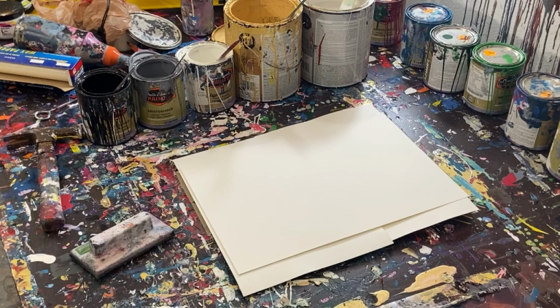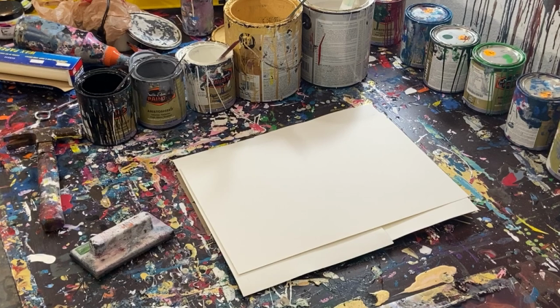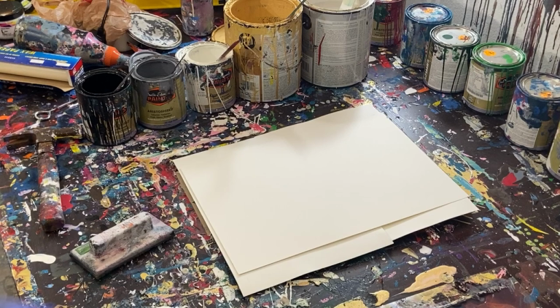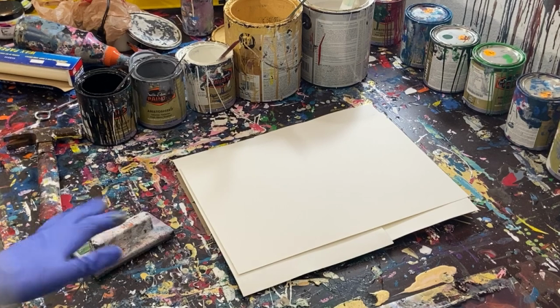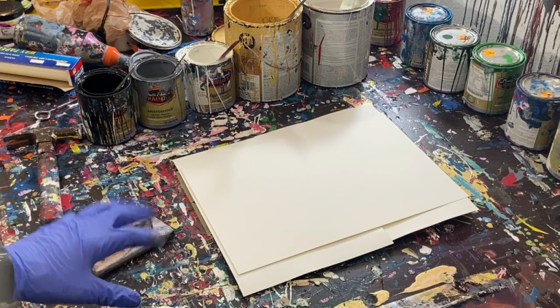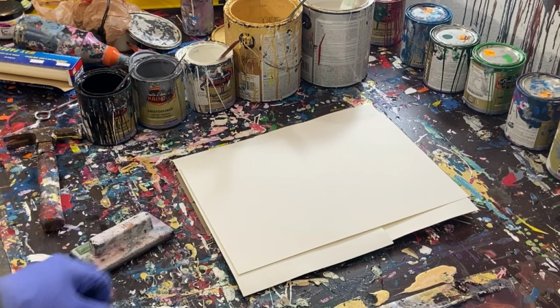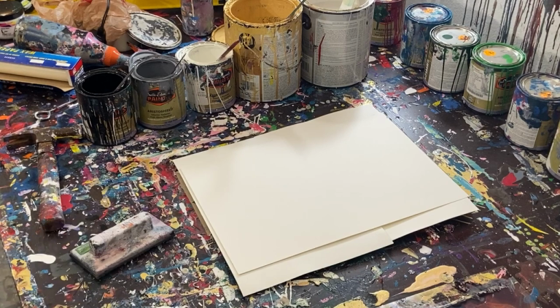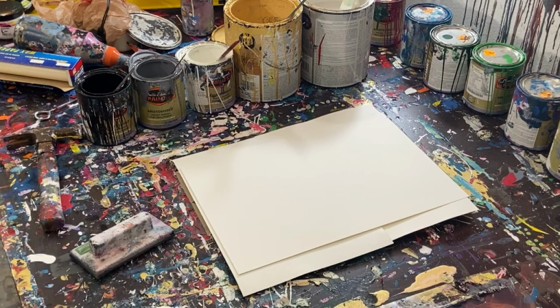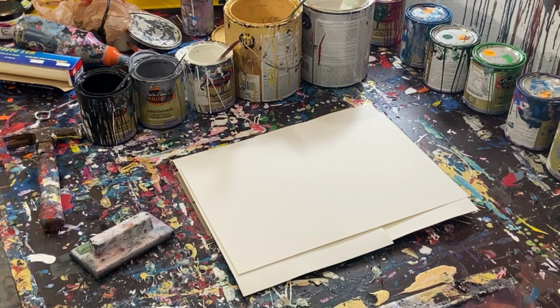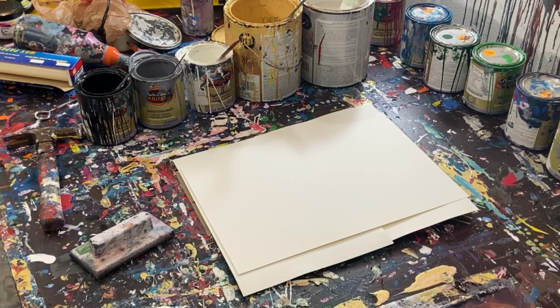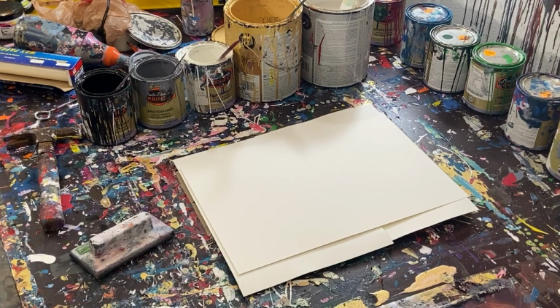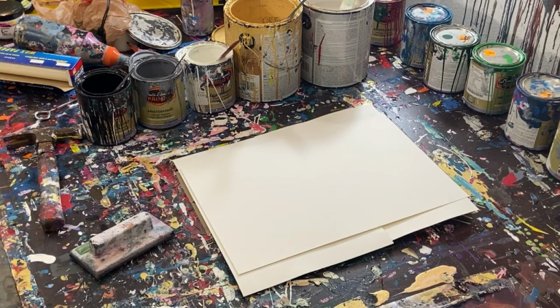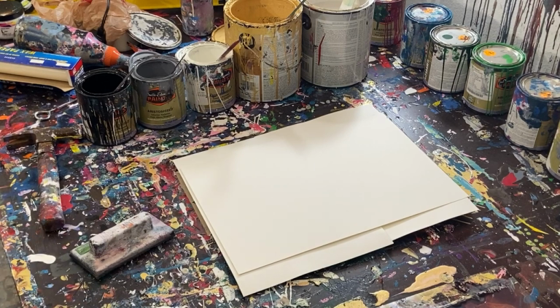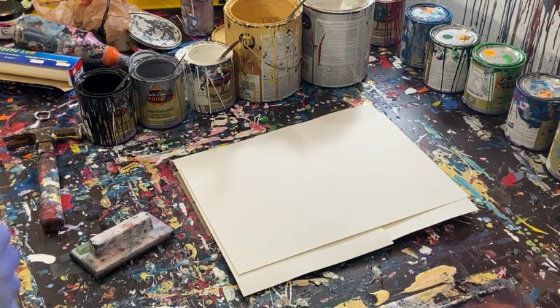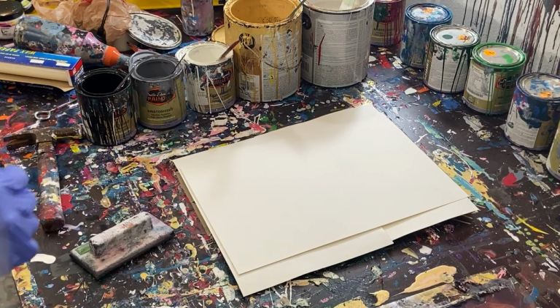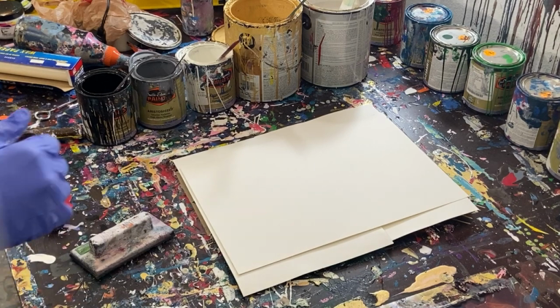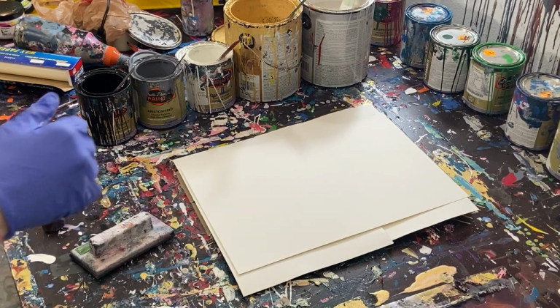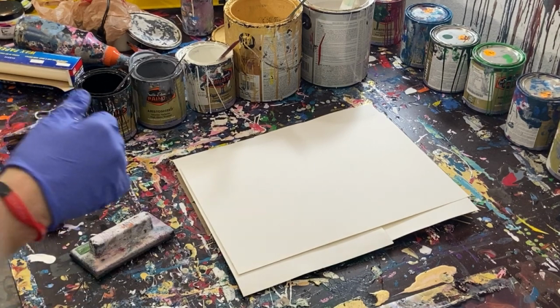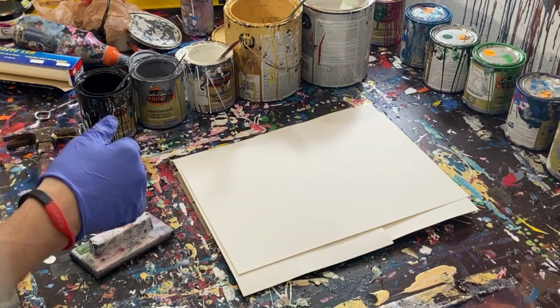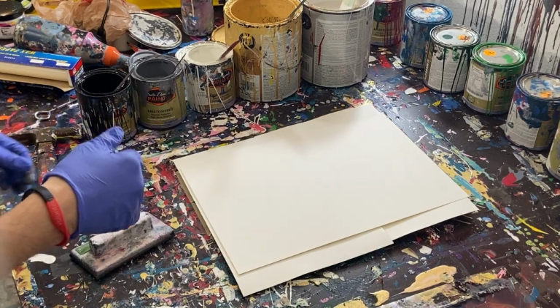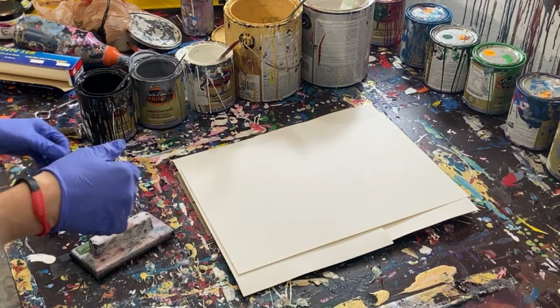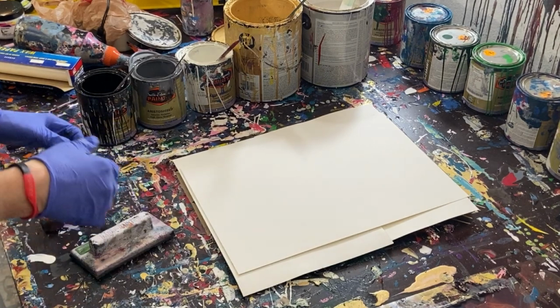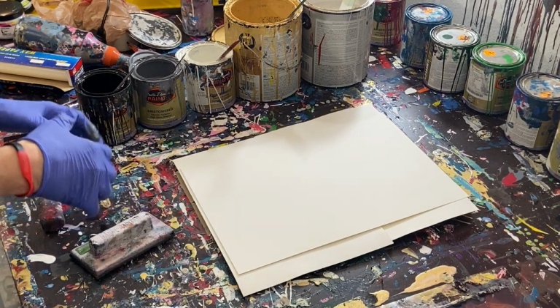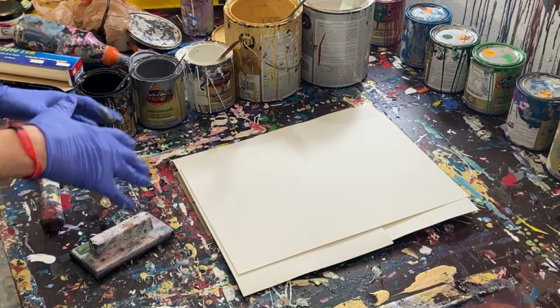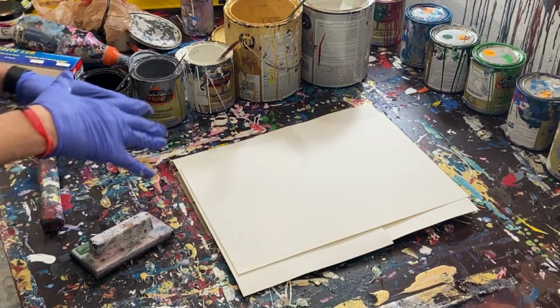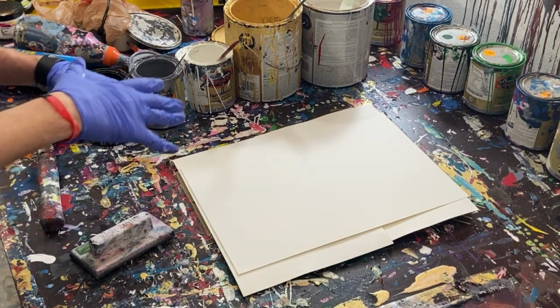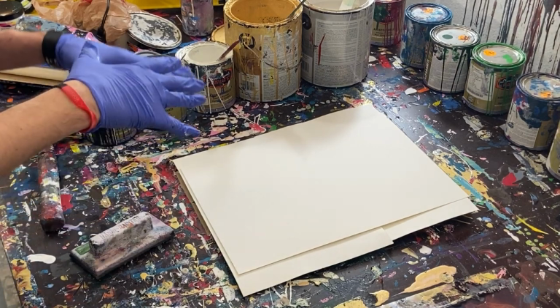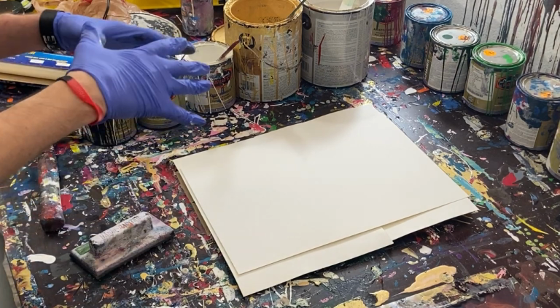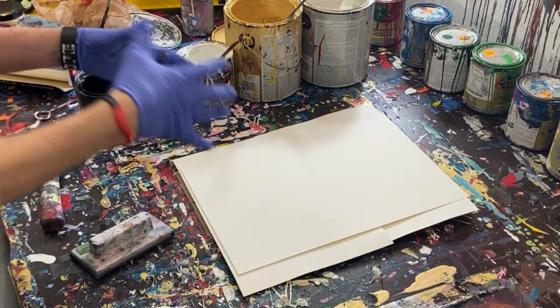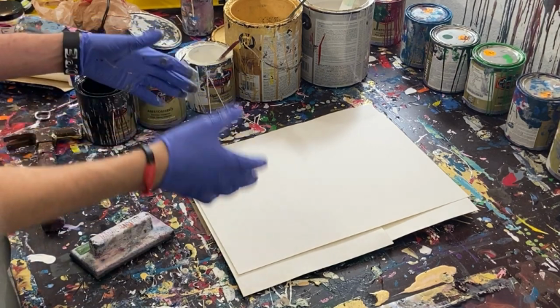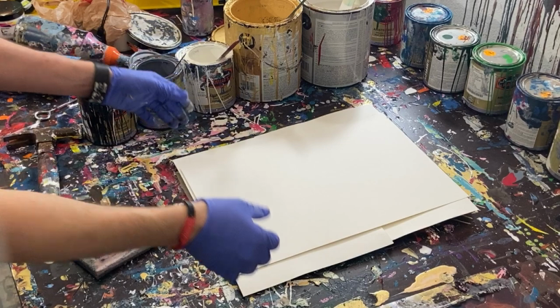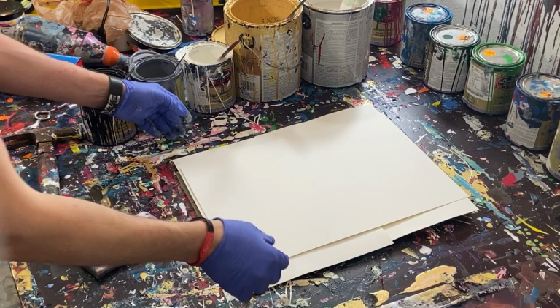Hey everyone, Cody here, and today we're going to be doing a line painting.